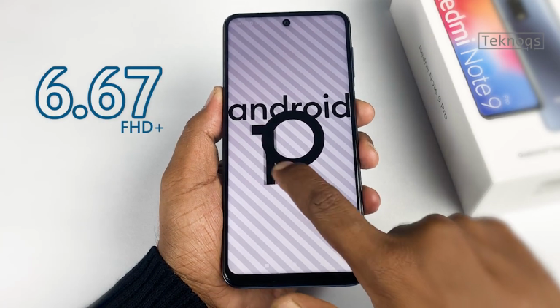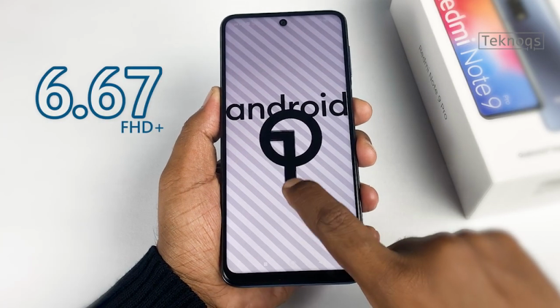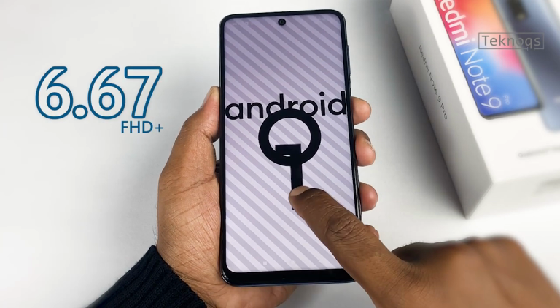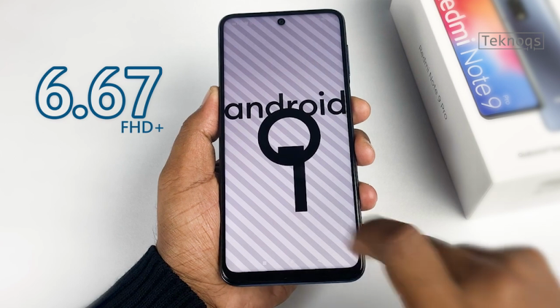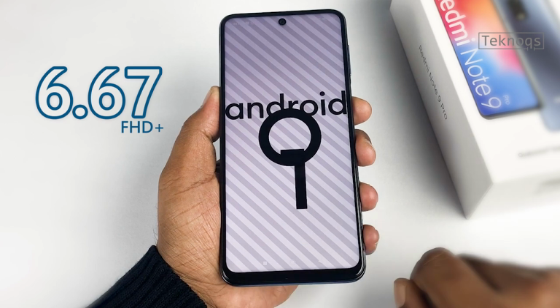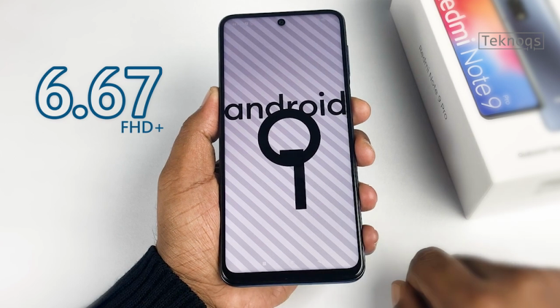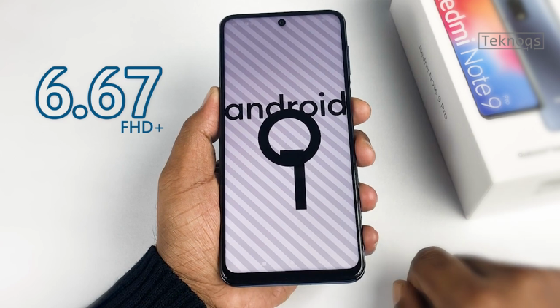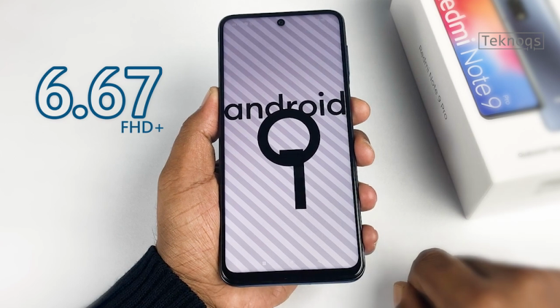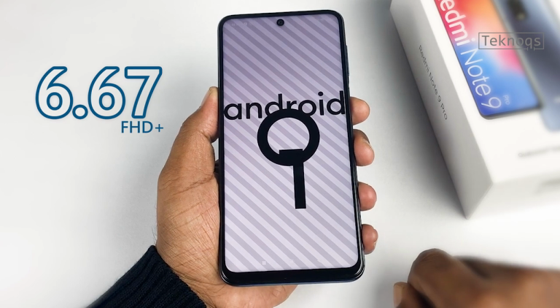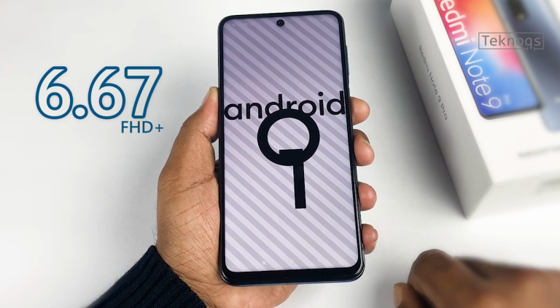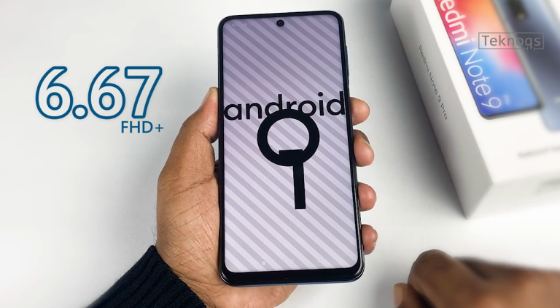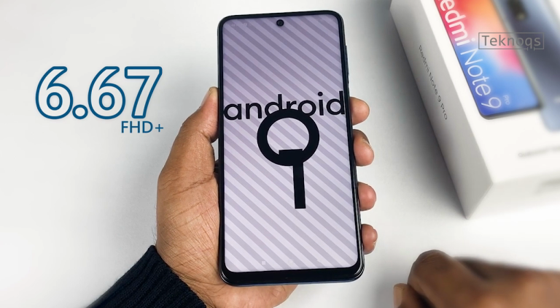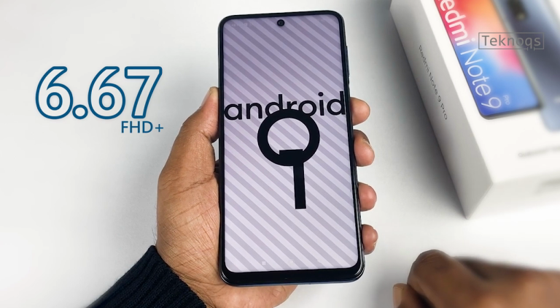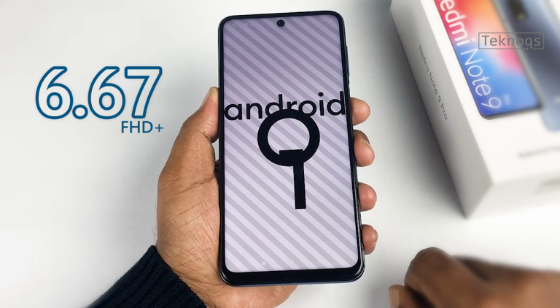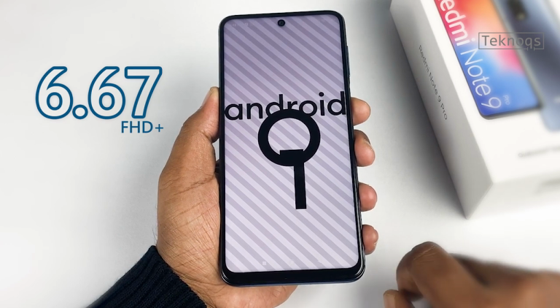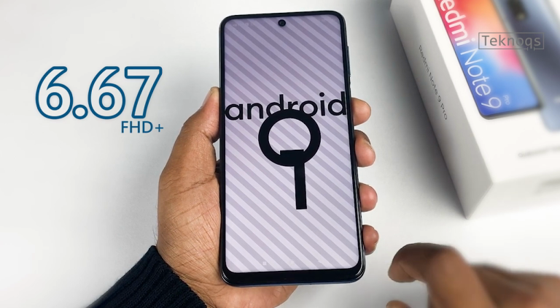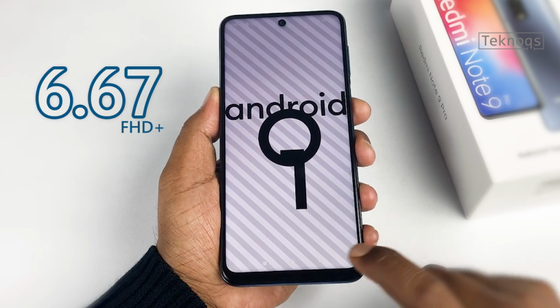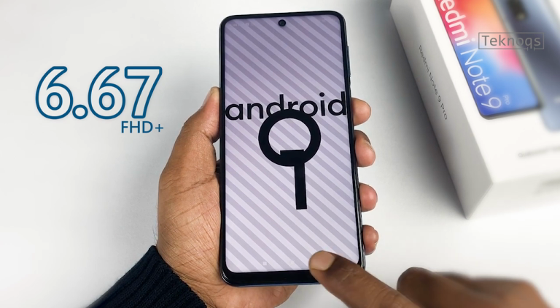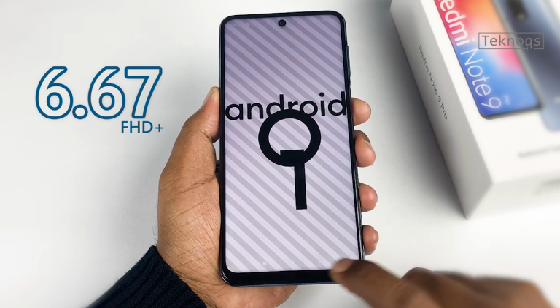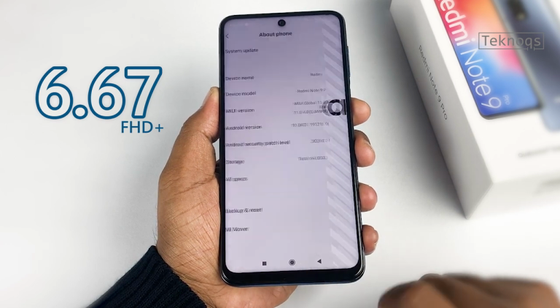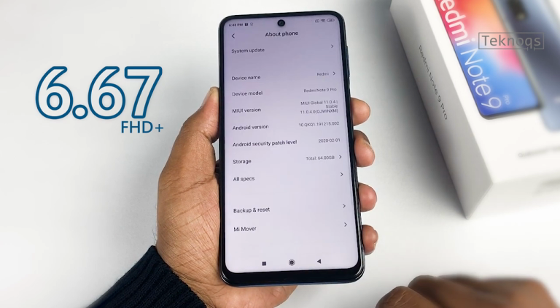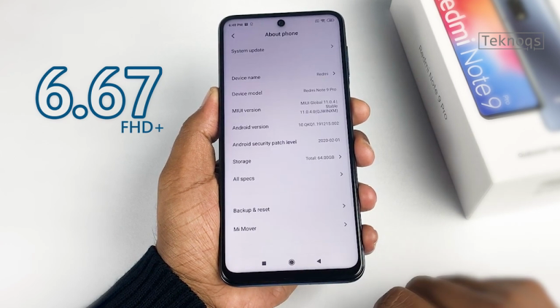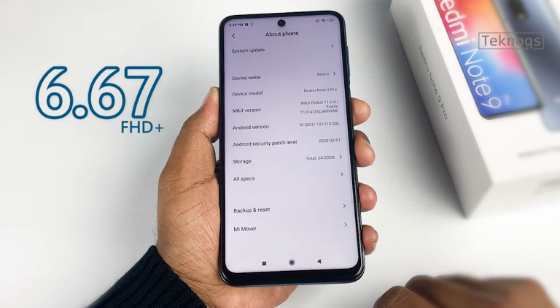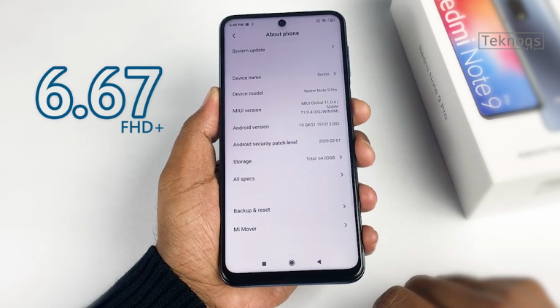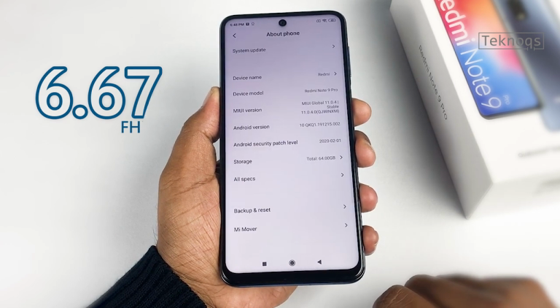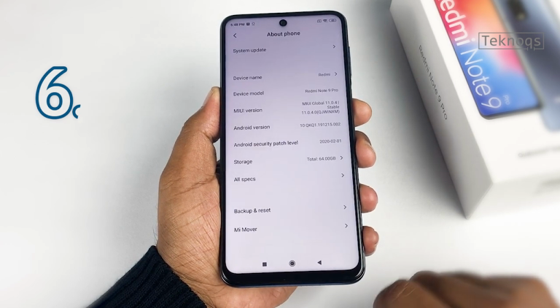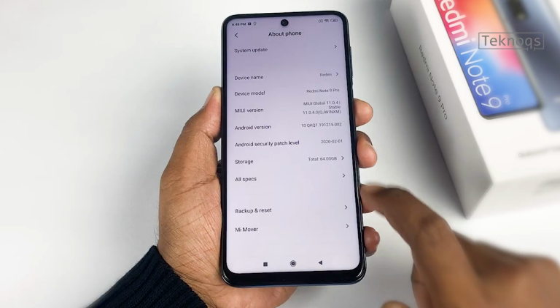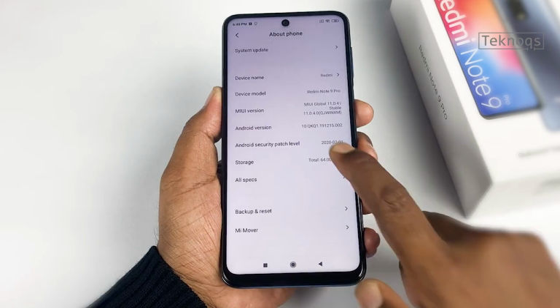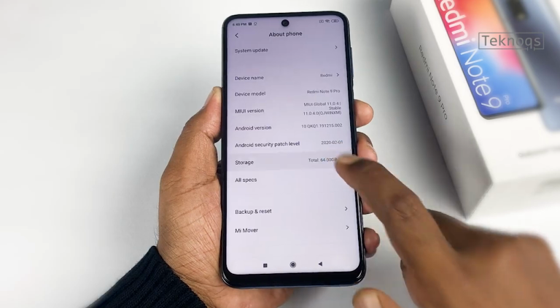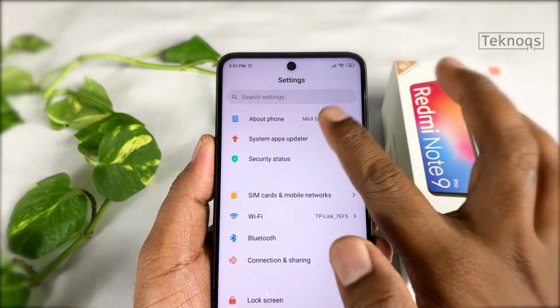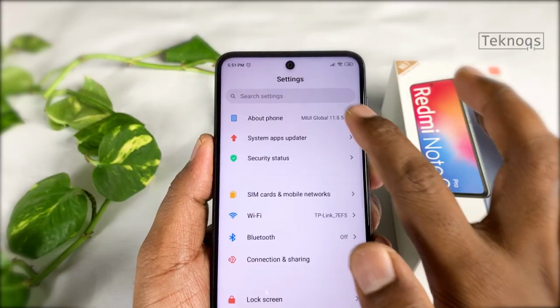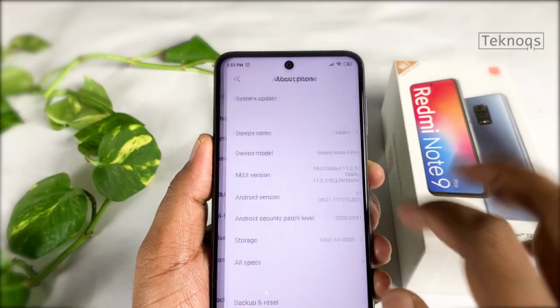It has a 6.67 inches Full HD plus IPS LCD display with a resolution of 1080 by 2400.